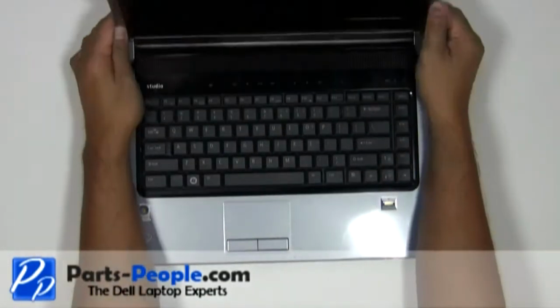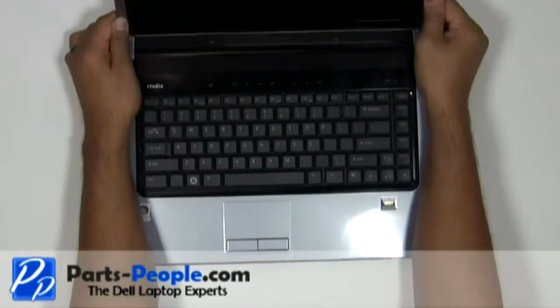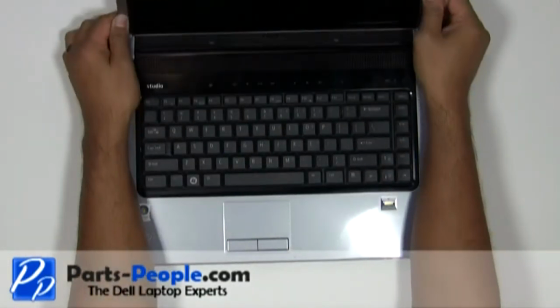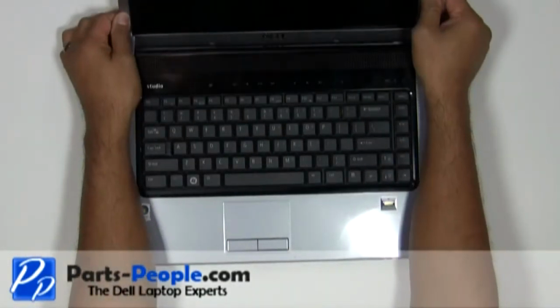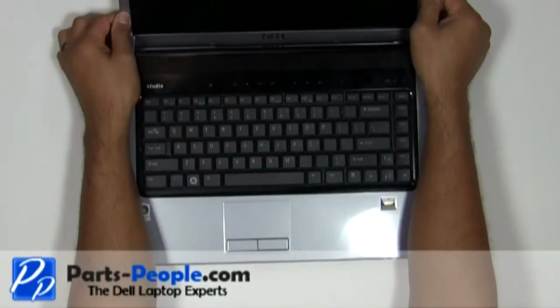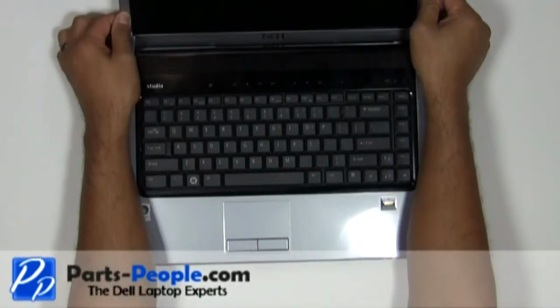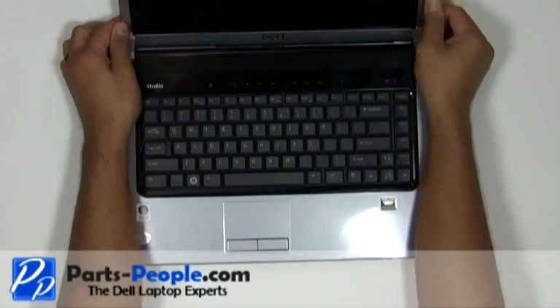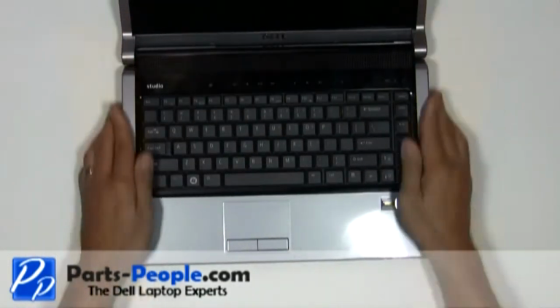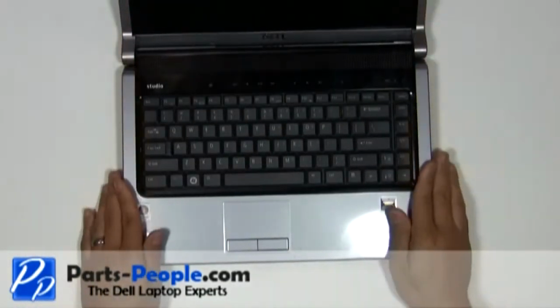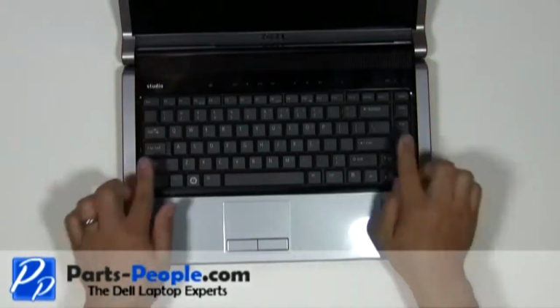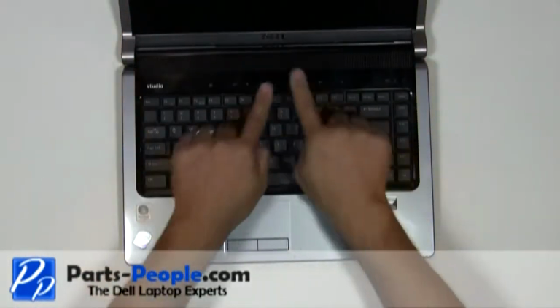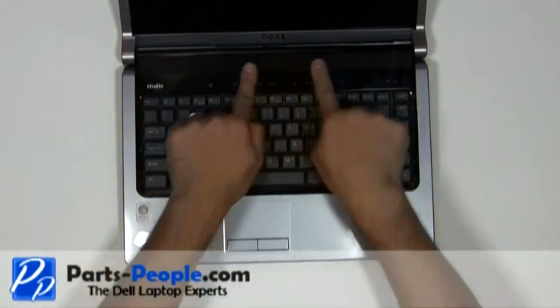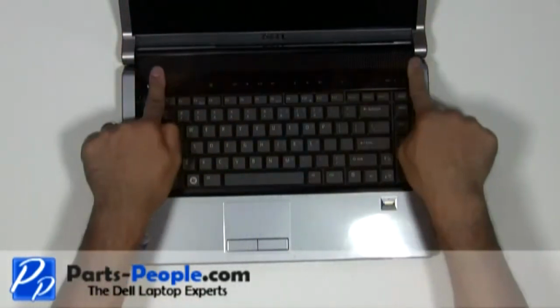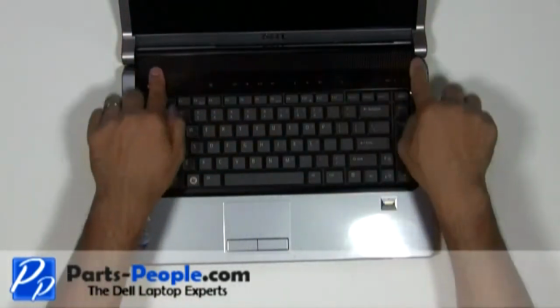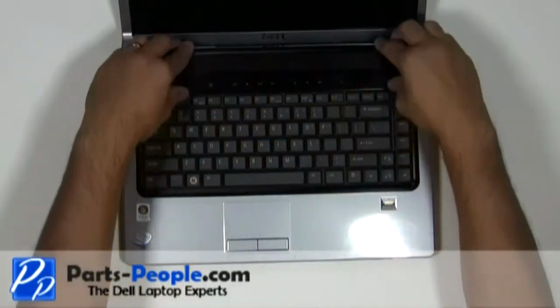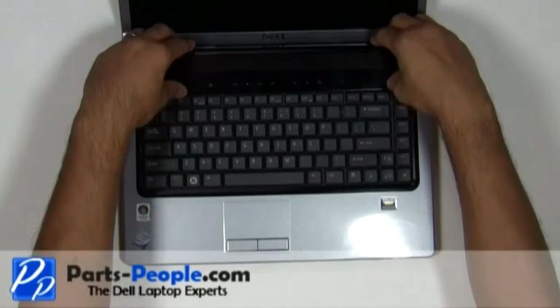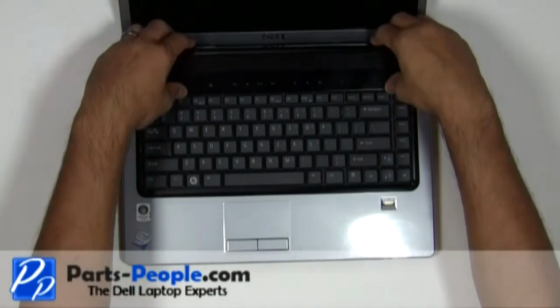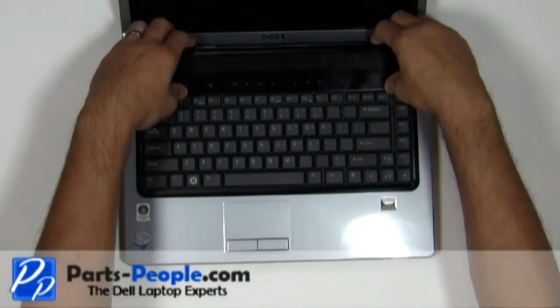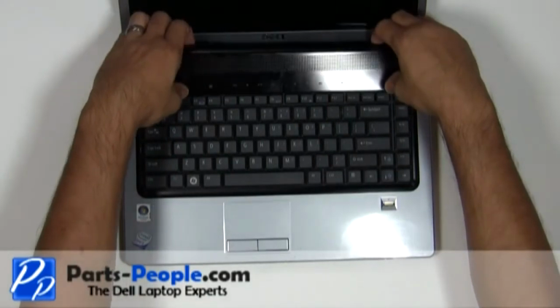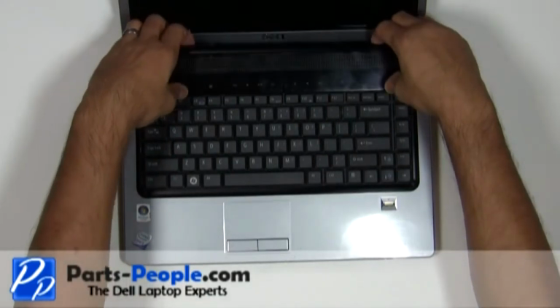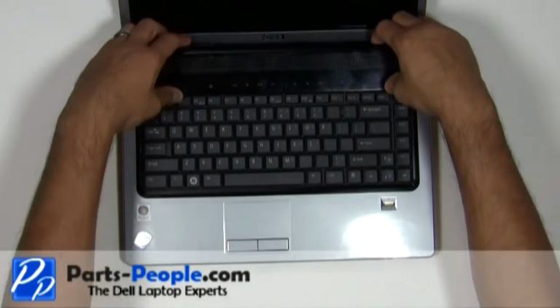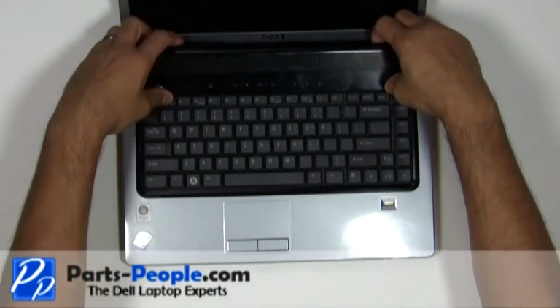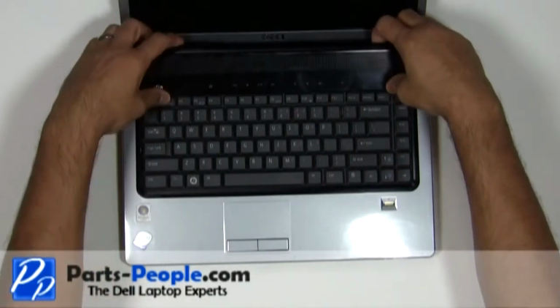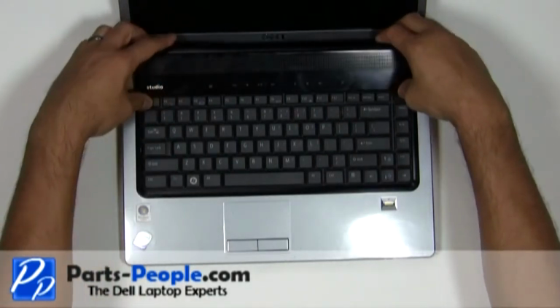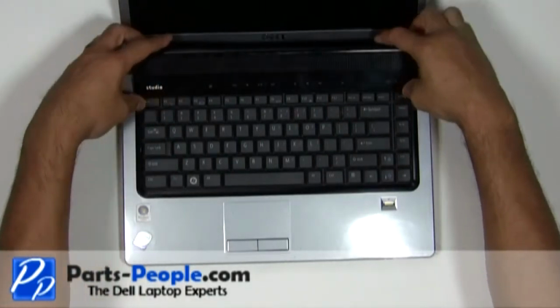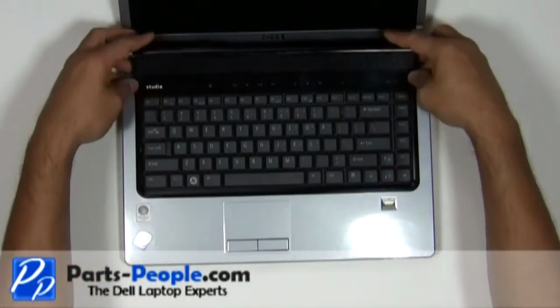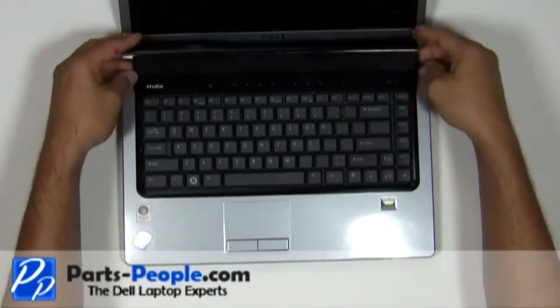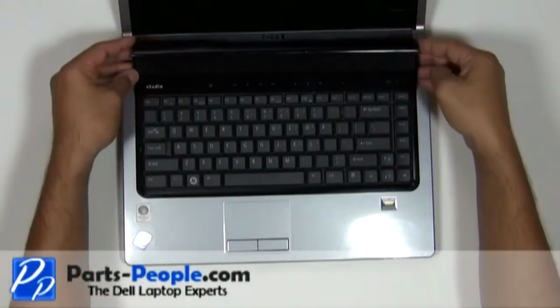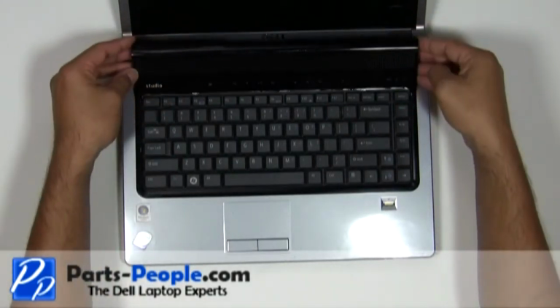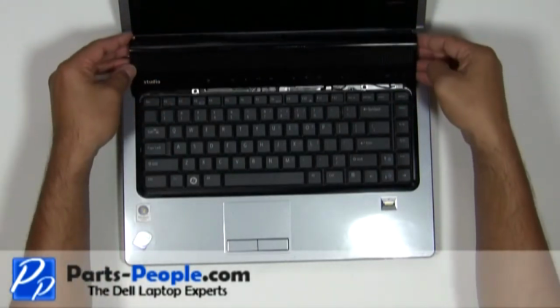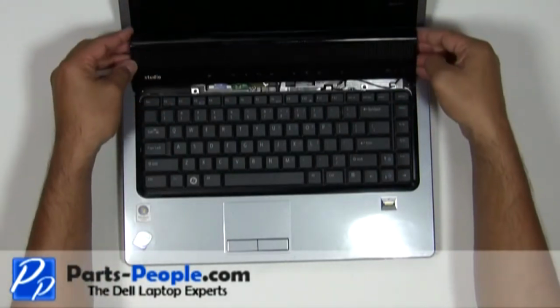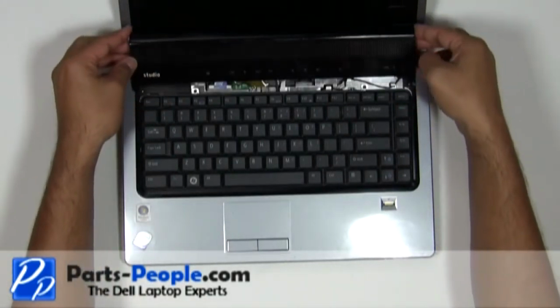Carefully lift the center control media button cover away from the base. Be careful lifting the cover up, as the media cable is still attached to the motherboard.